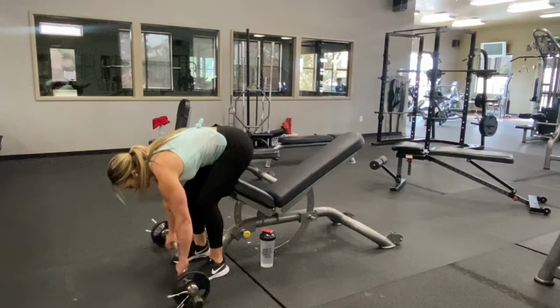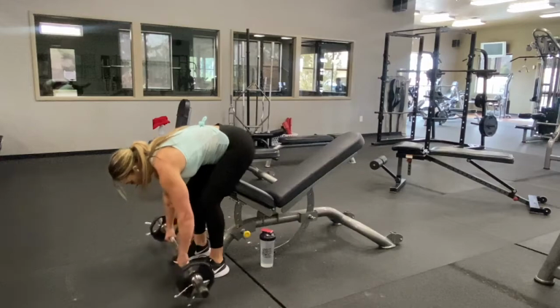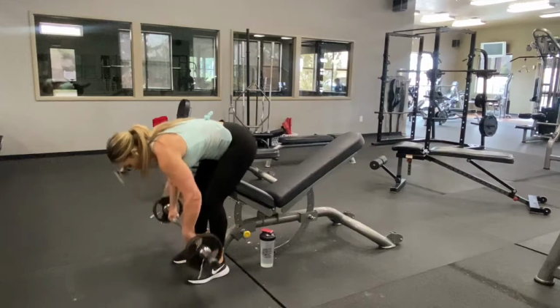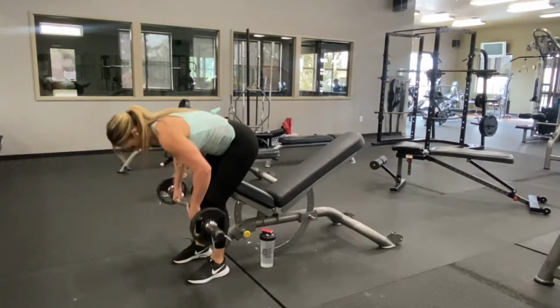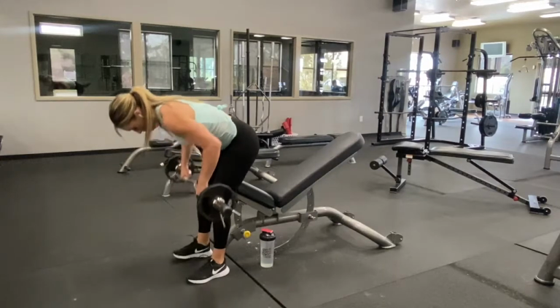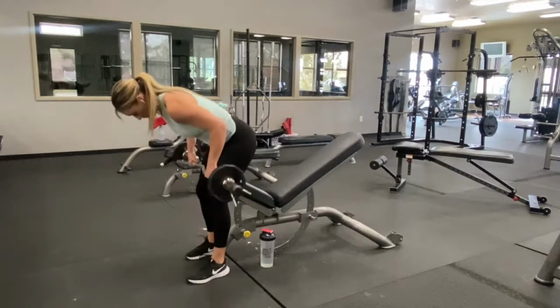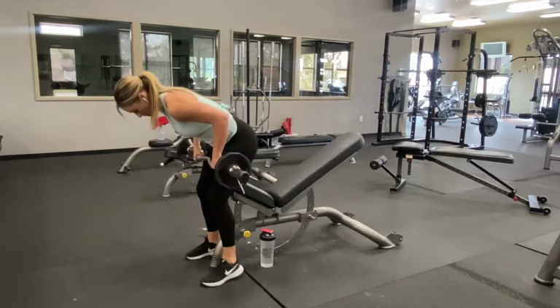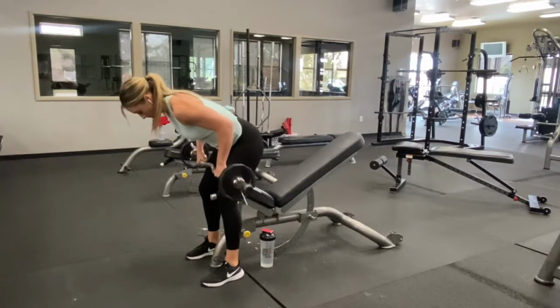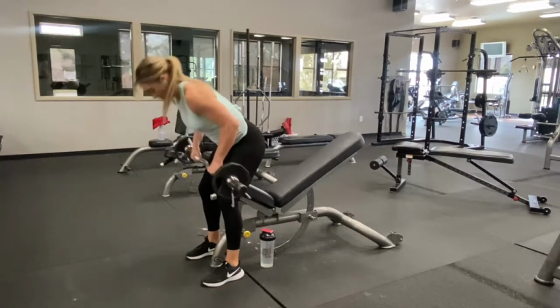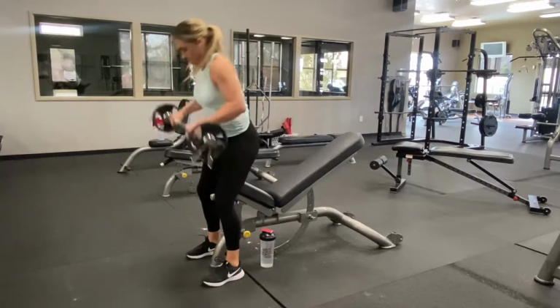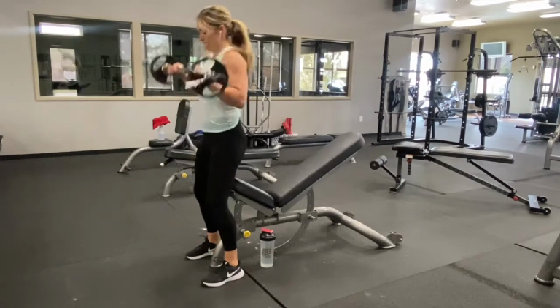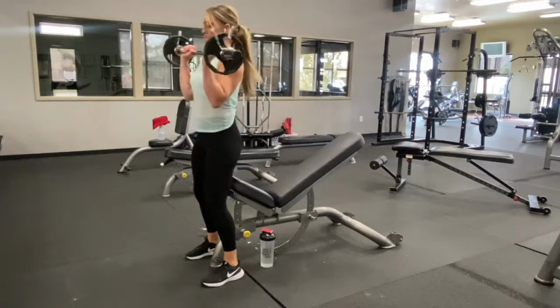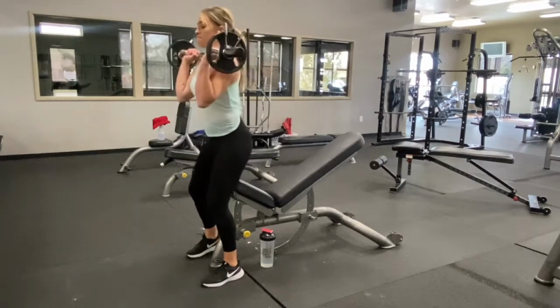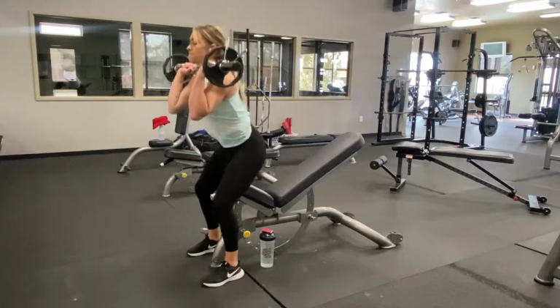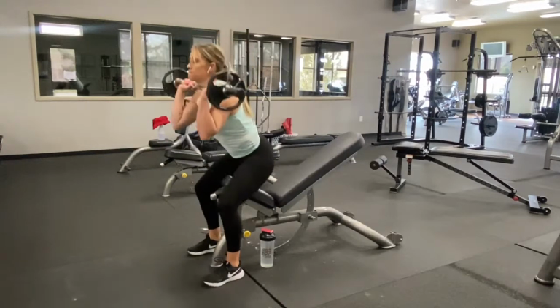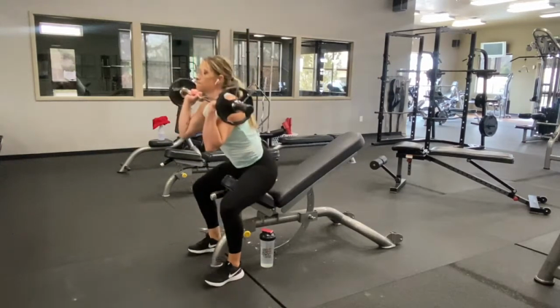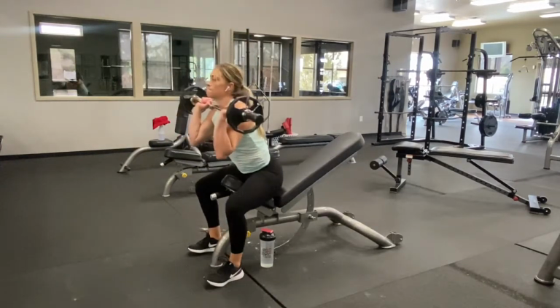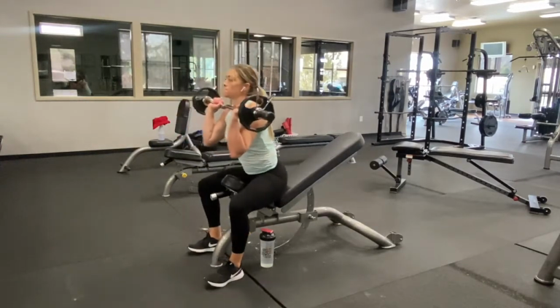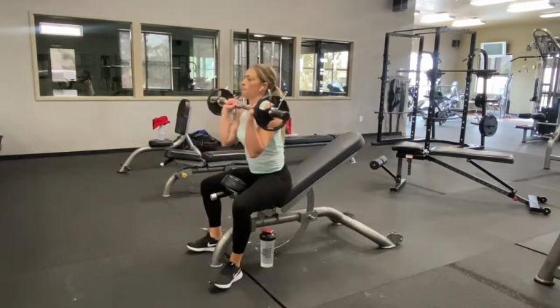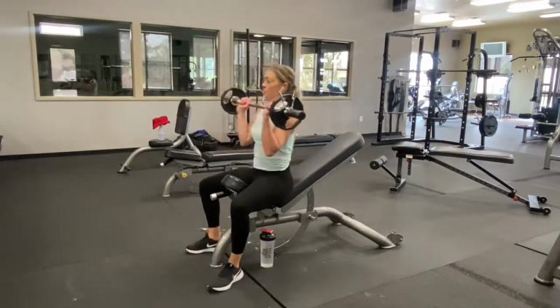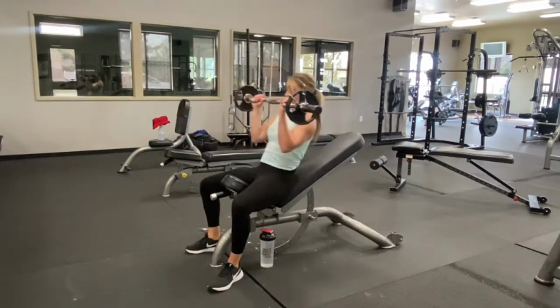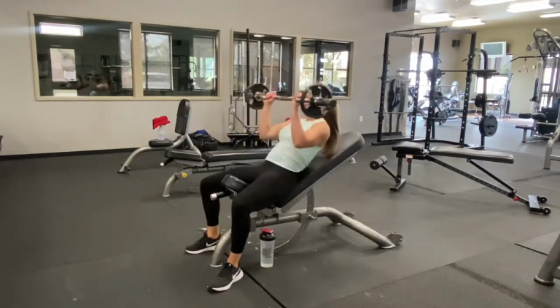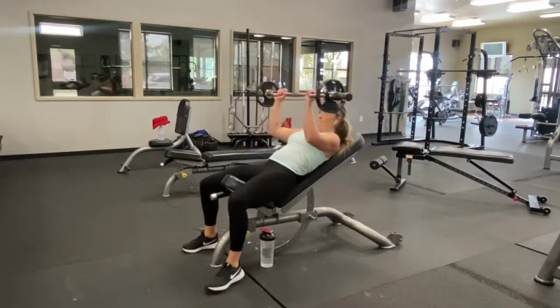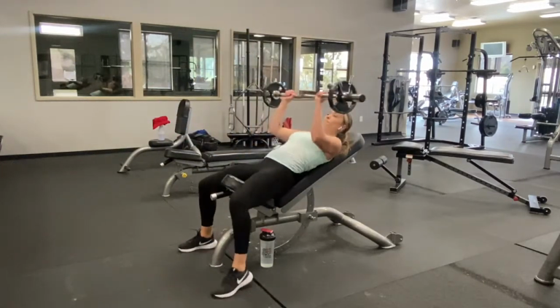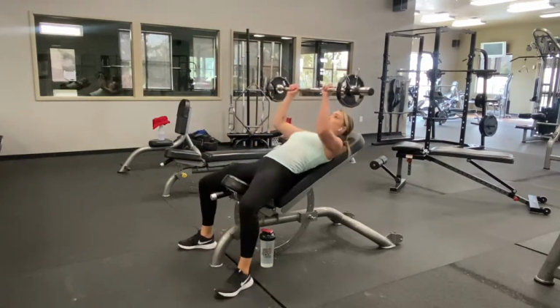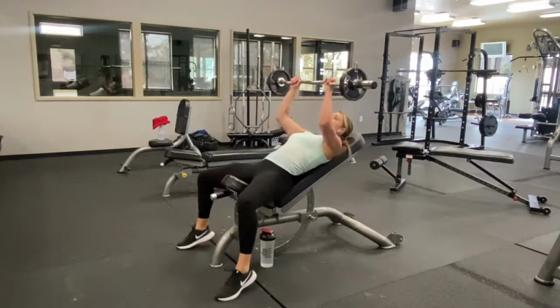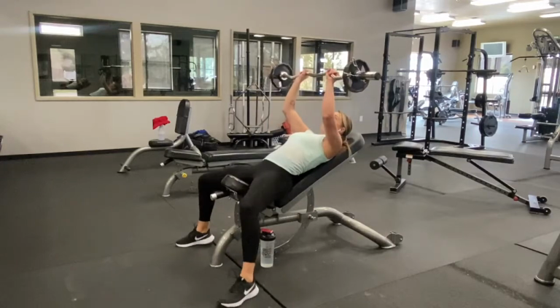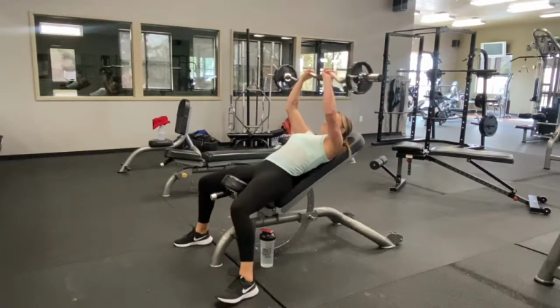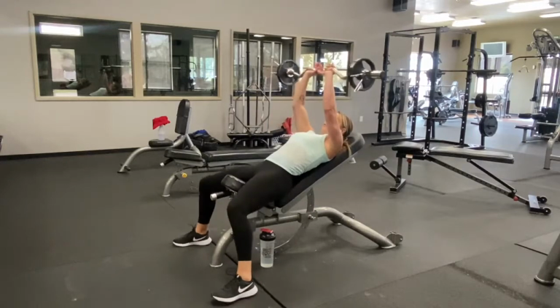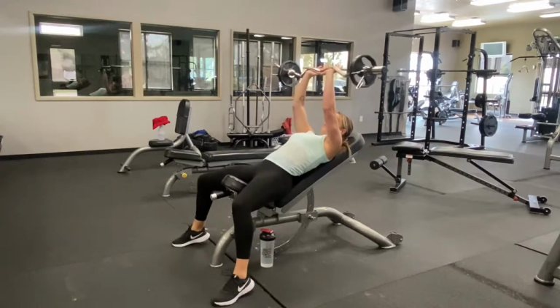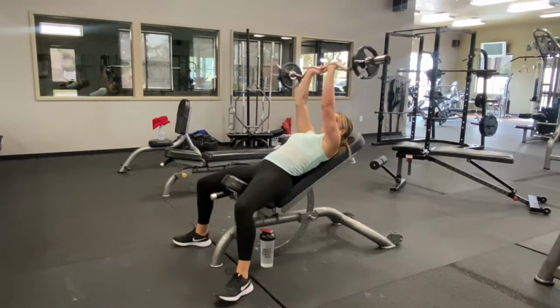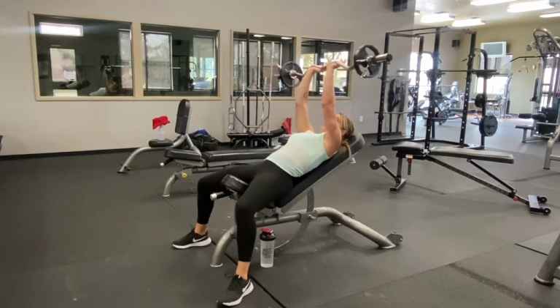I suggest getting the bar up to your shoulders before sitting down. You can use your body momentum to get the weight up, and that makes it a little bit easier.